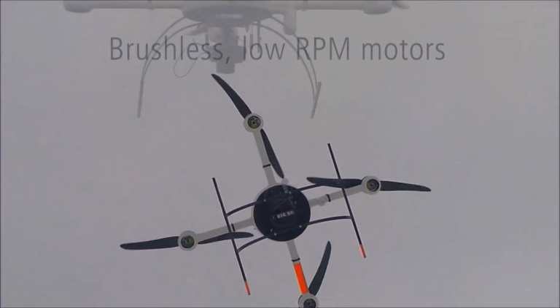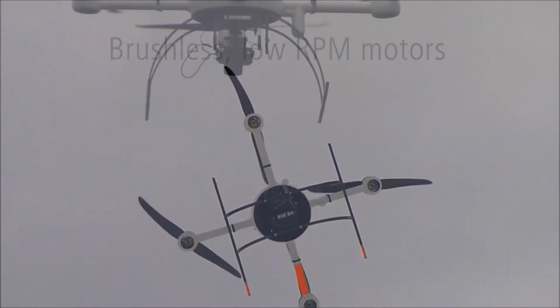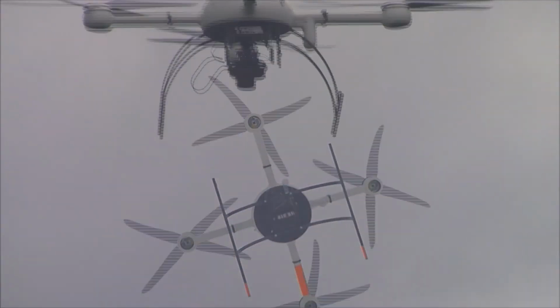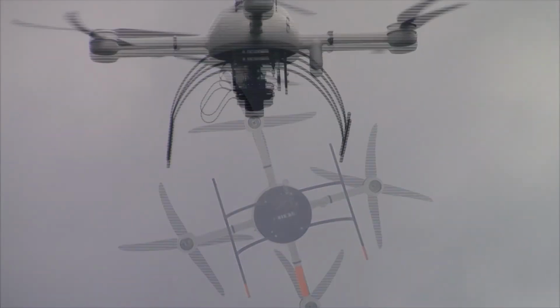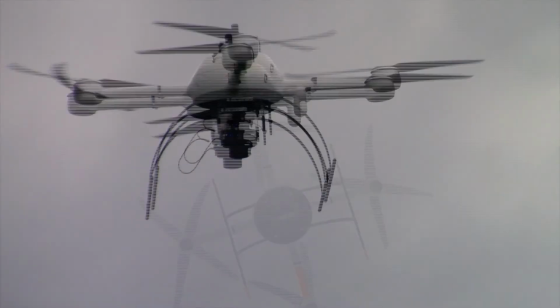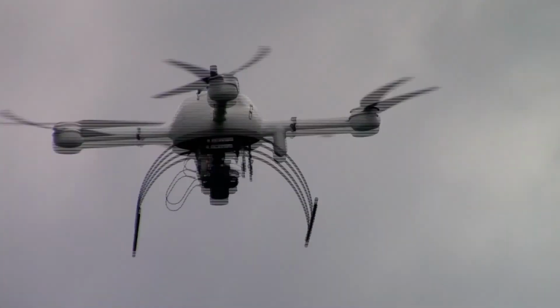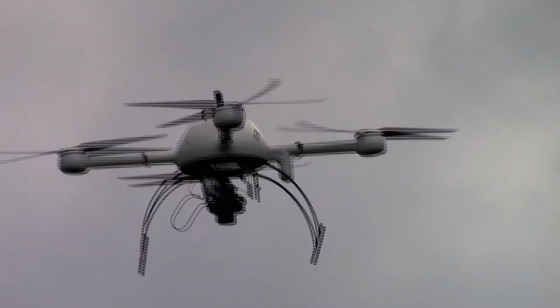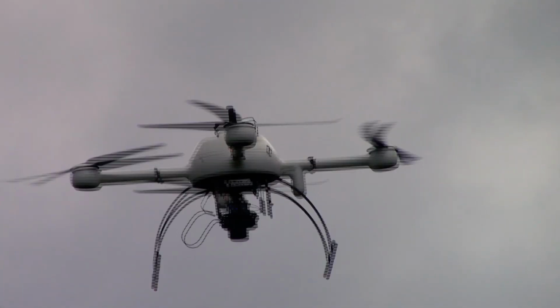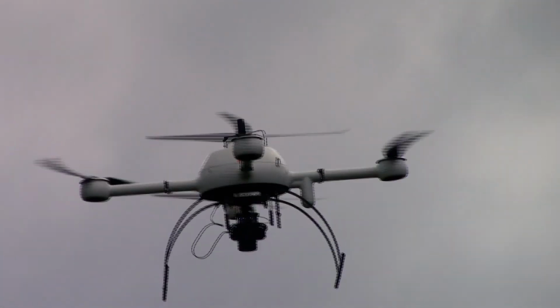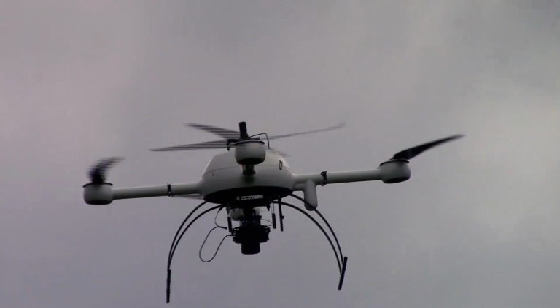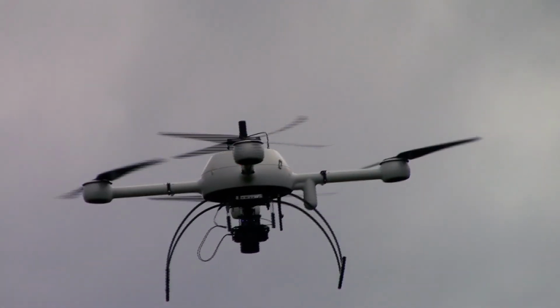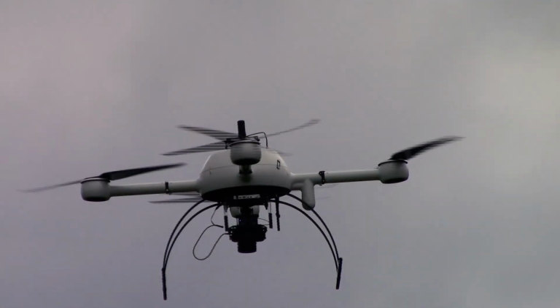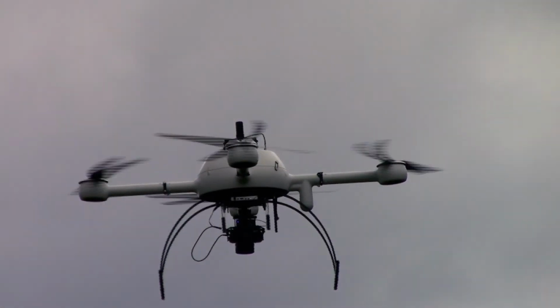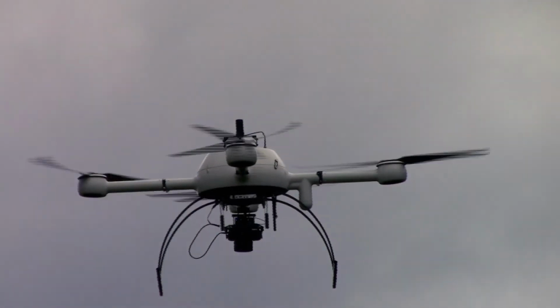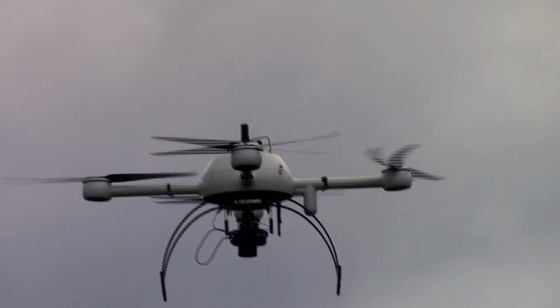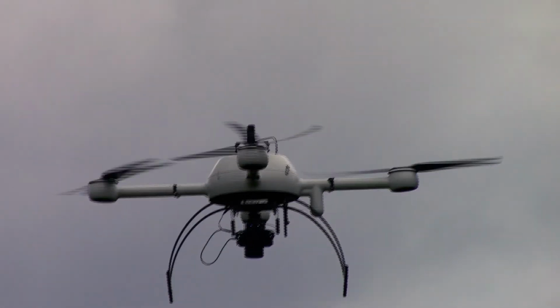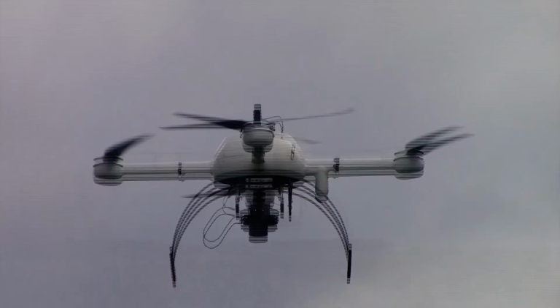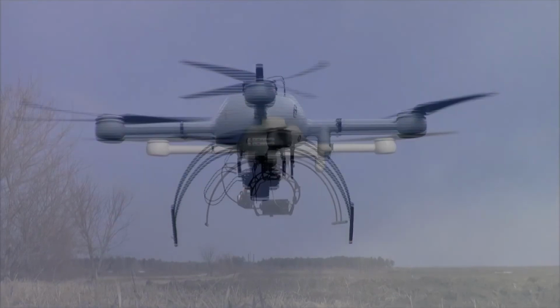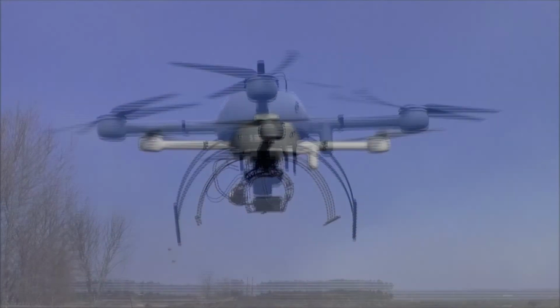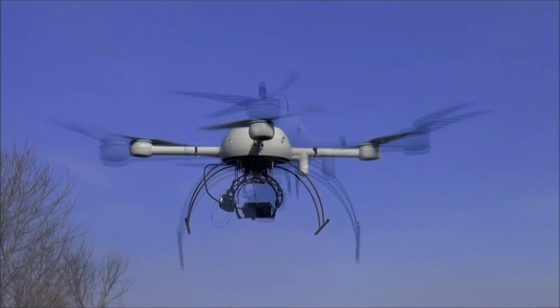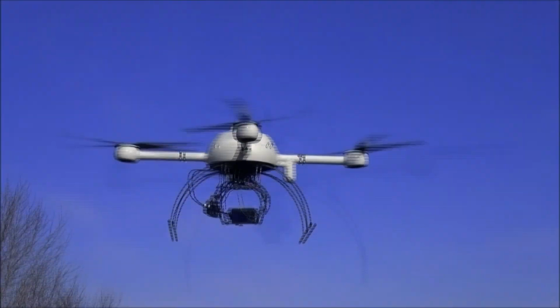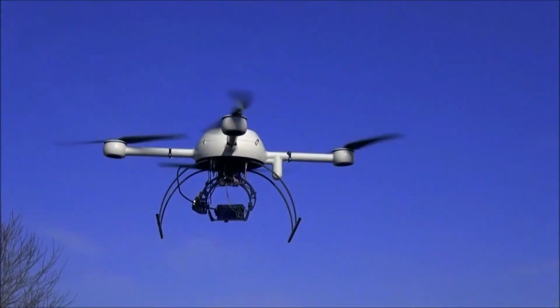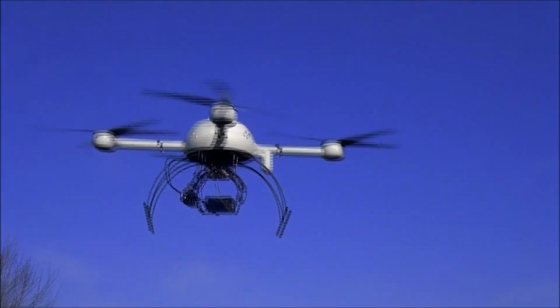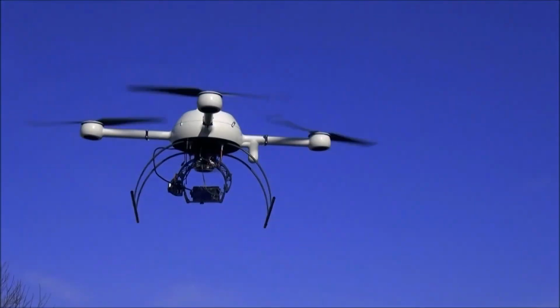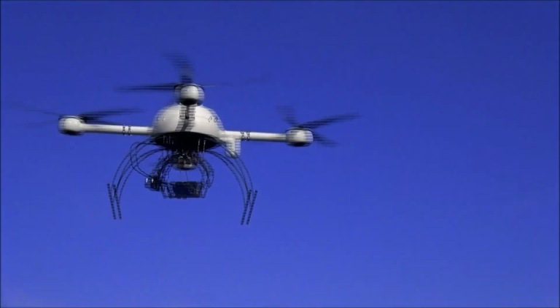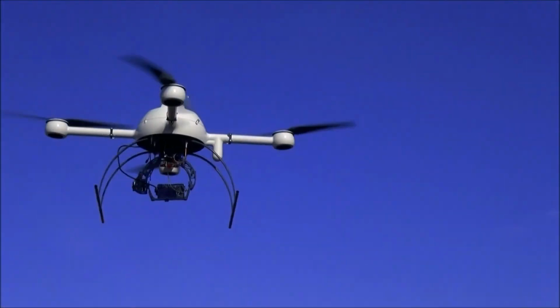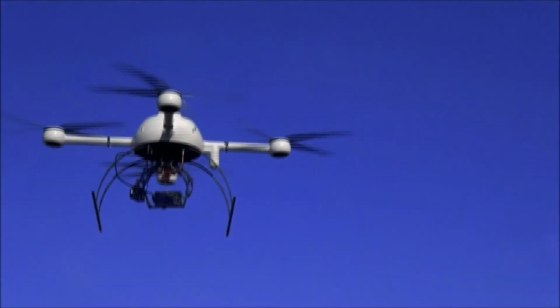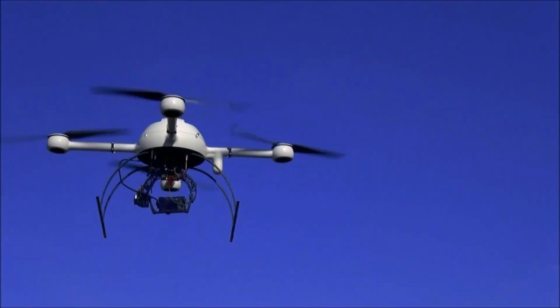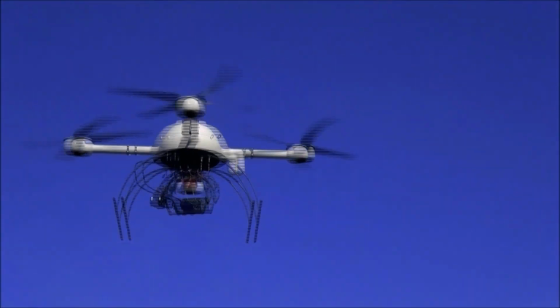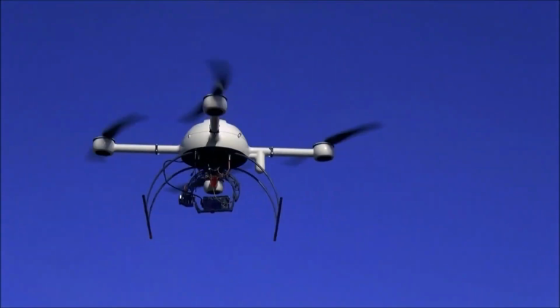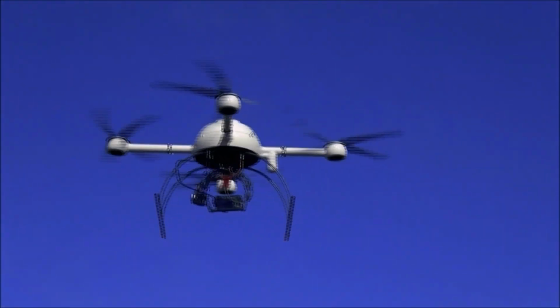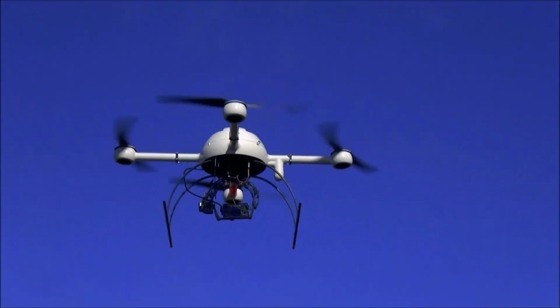The brushless low-RPM motors and large props work seamlessly for the life of your frame. Our motors don't need to work as hard, which translates into longevity.